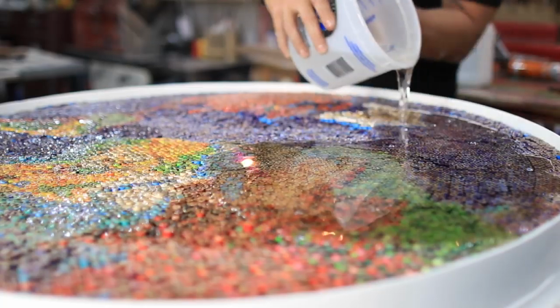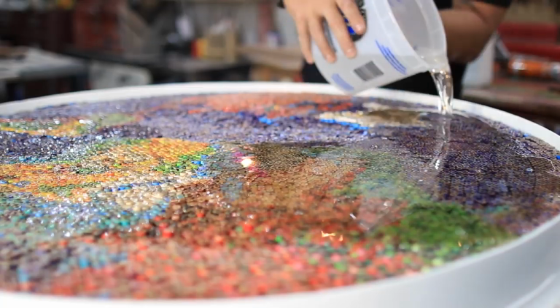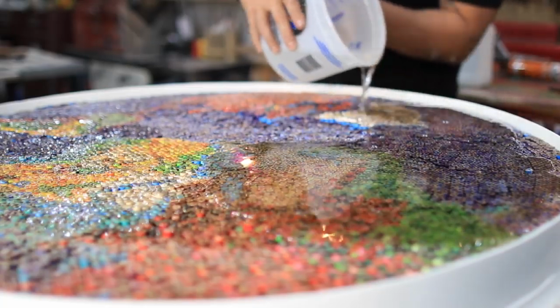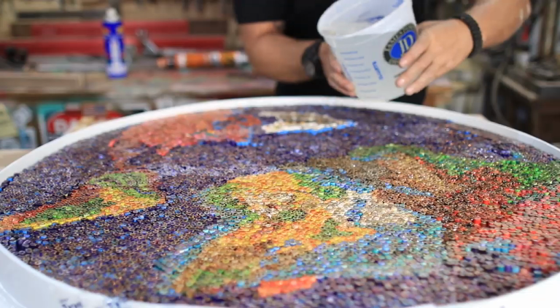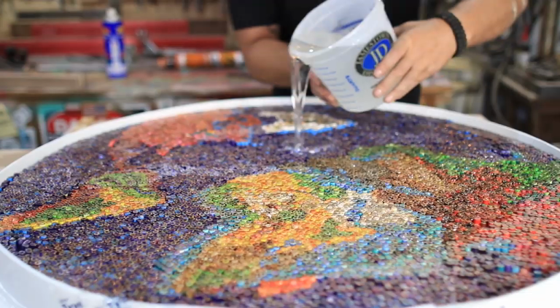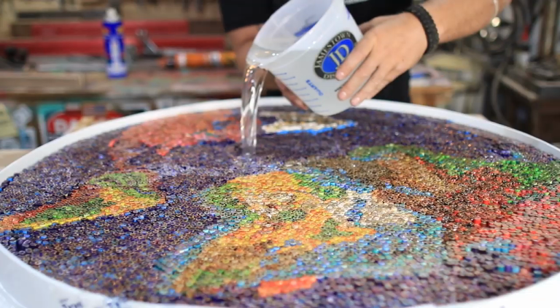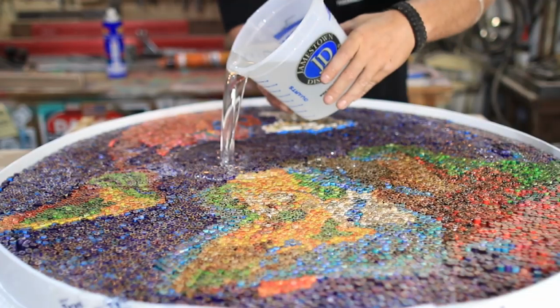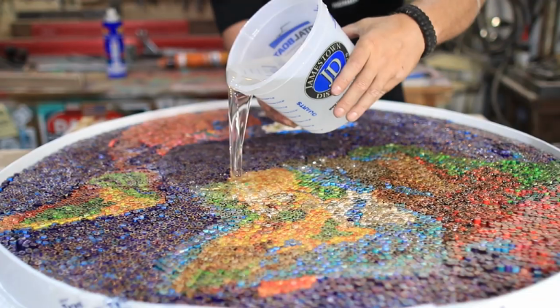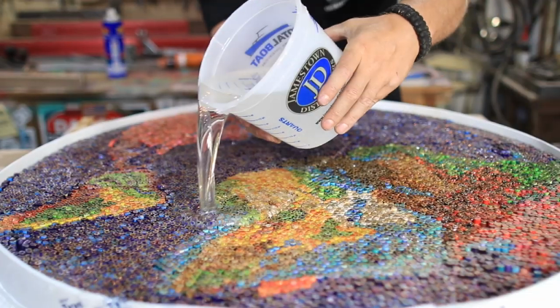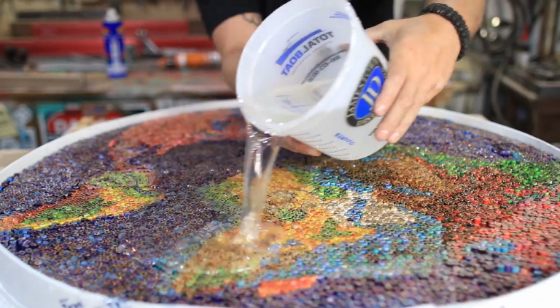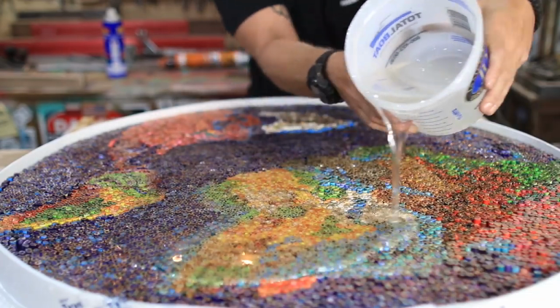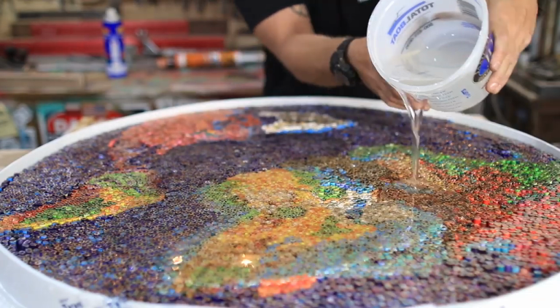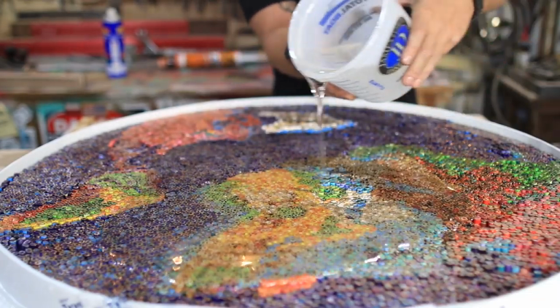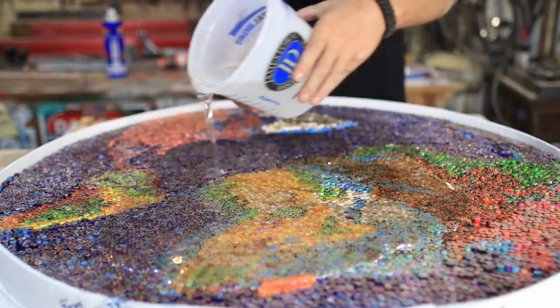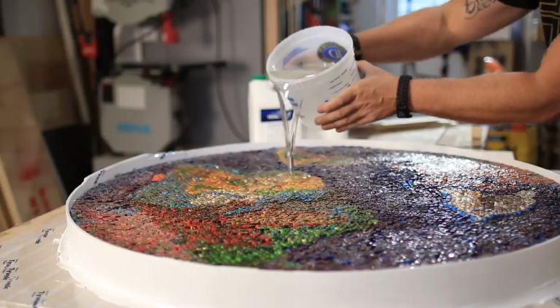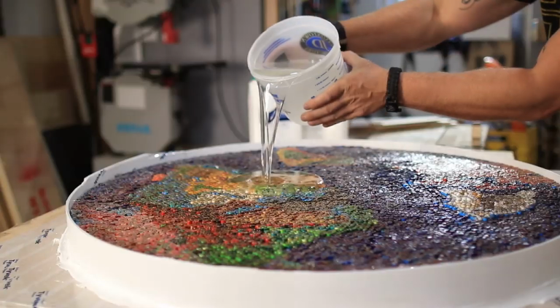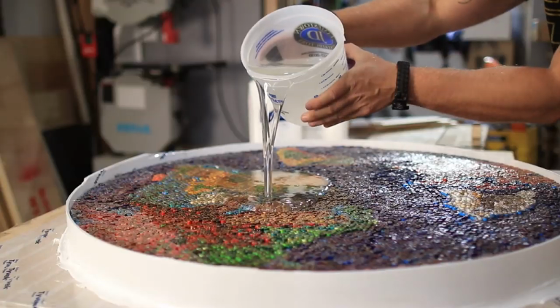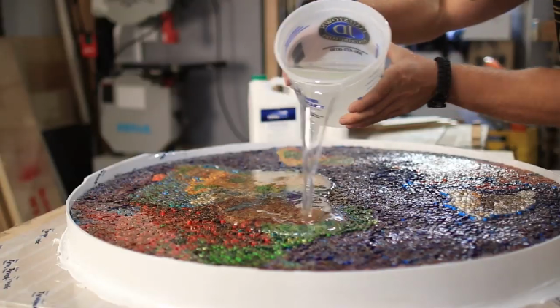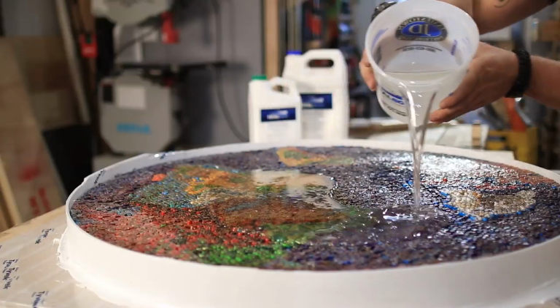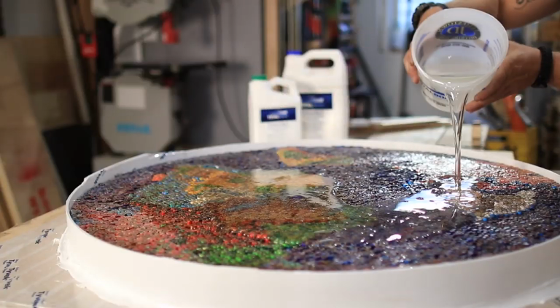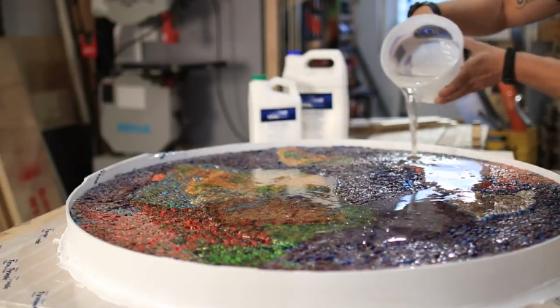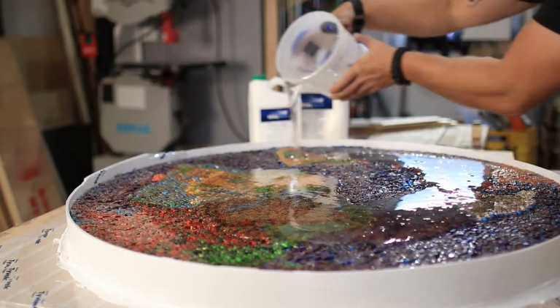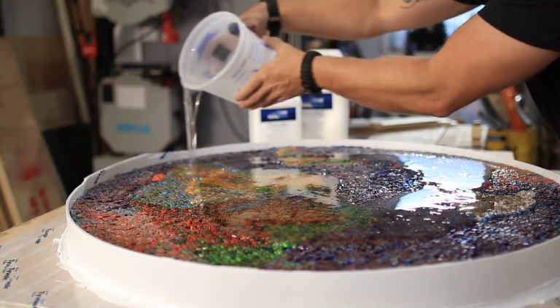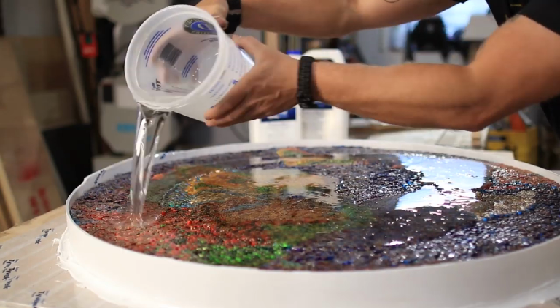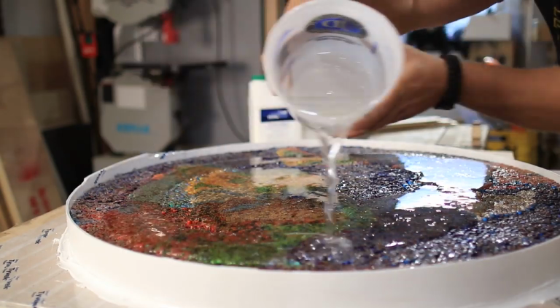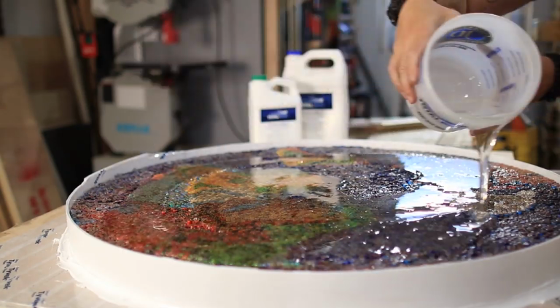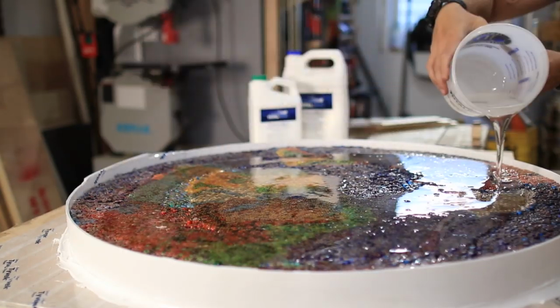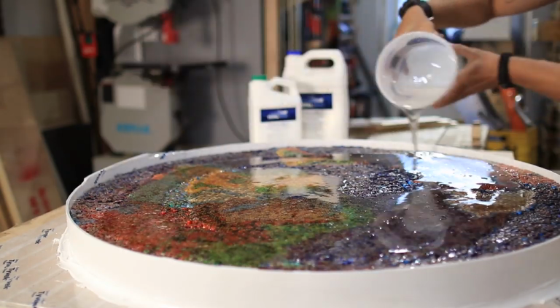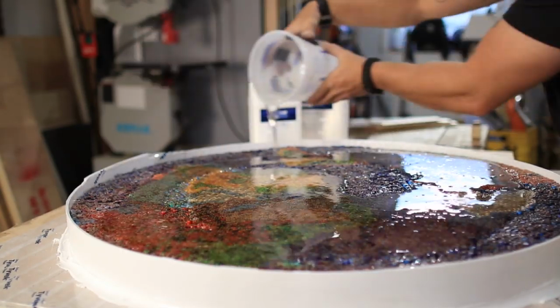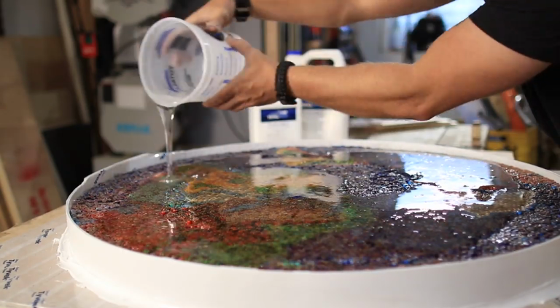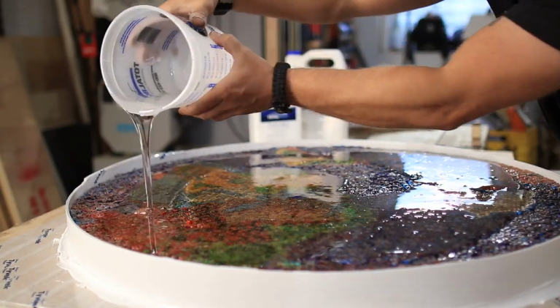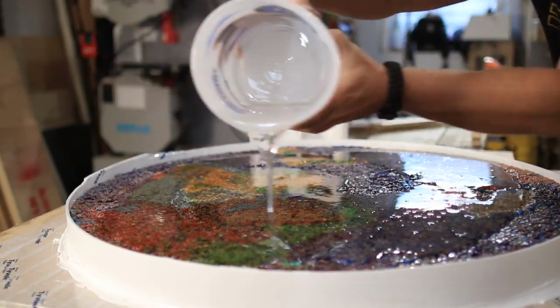For this top I used just under three gallons of epoxy — and that's not all, because I've got something special planned for the lakes.